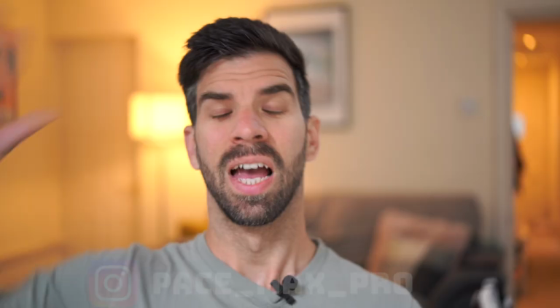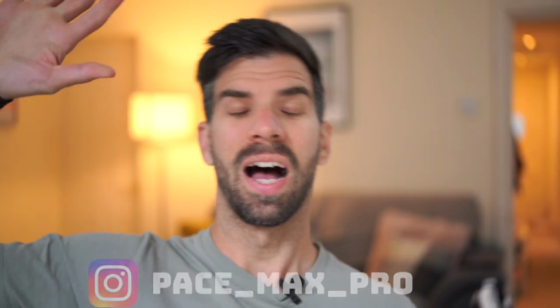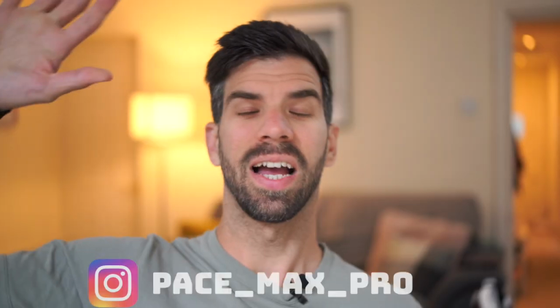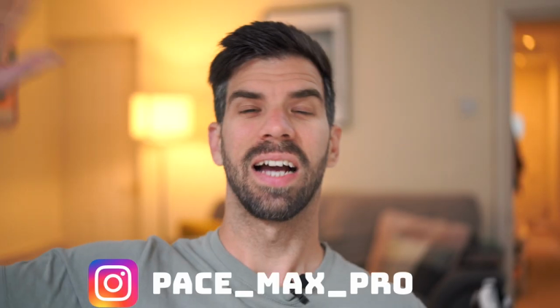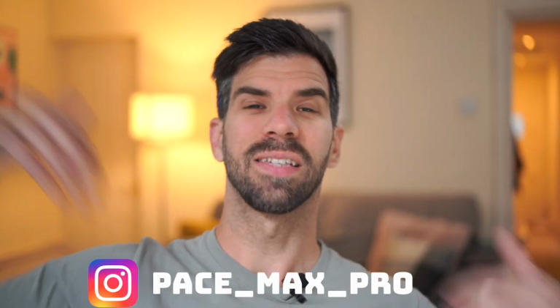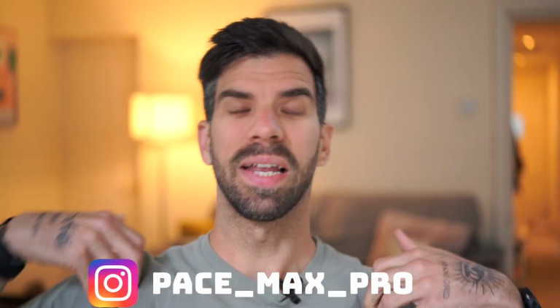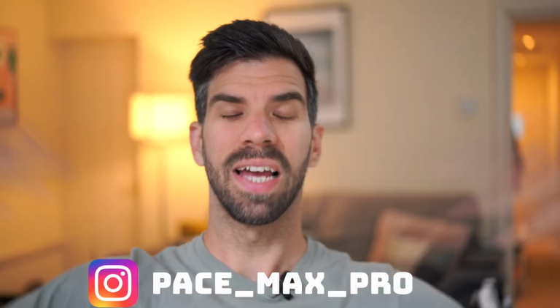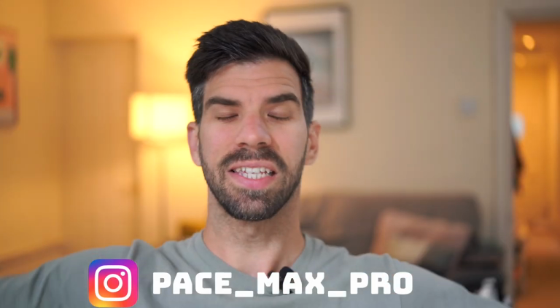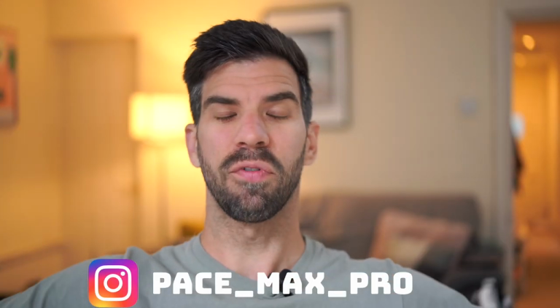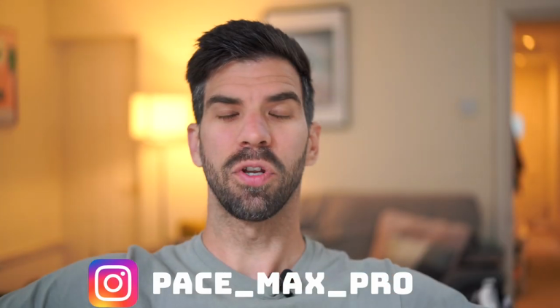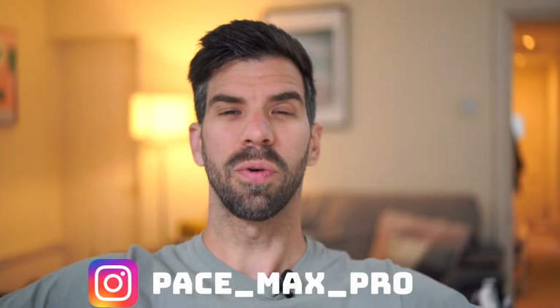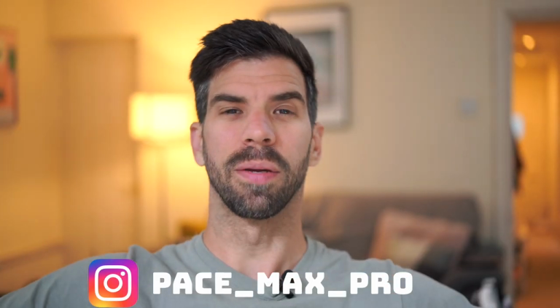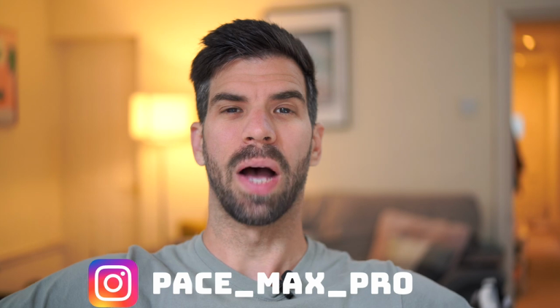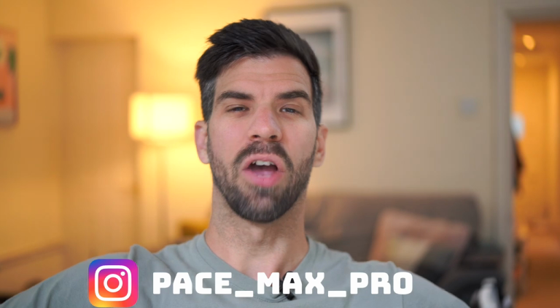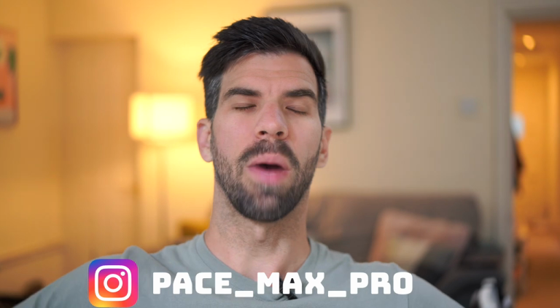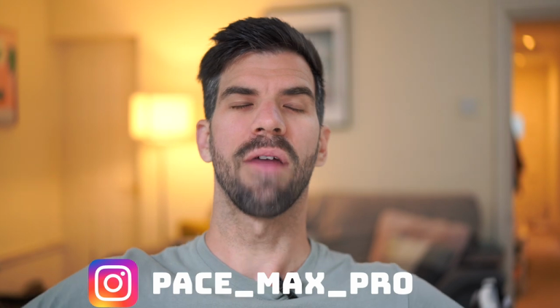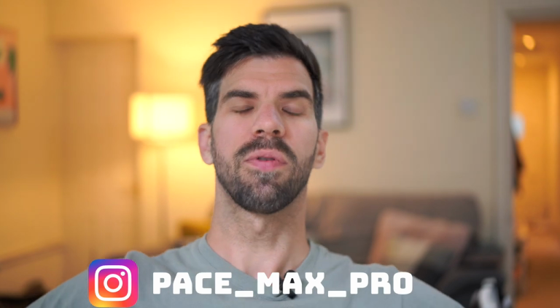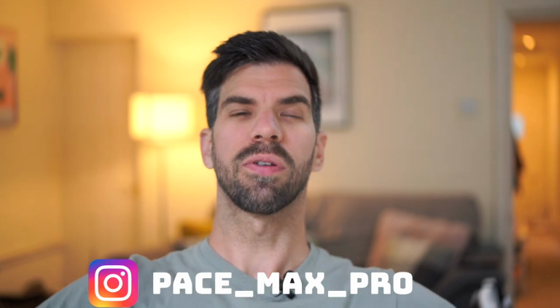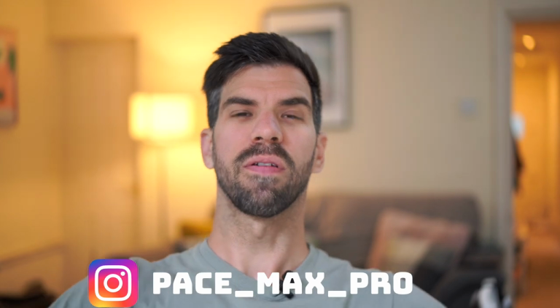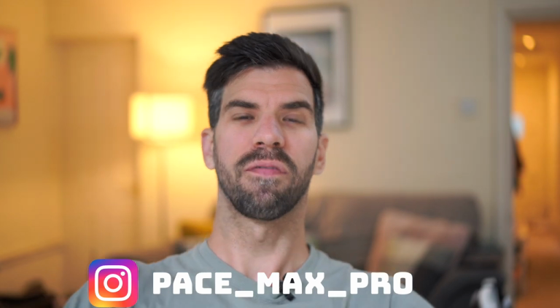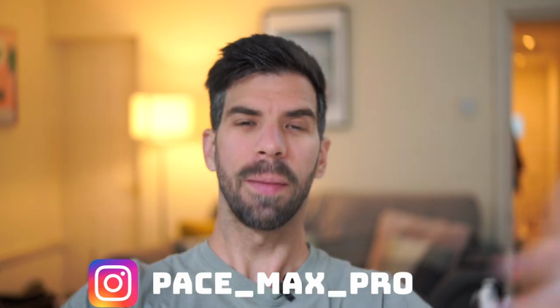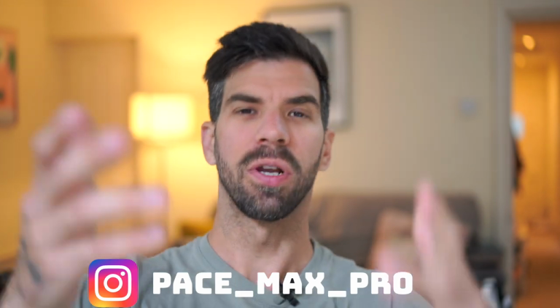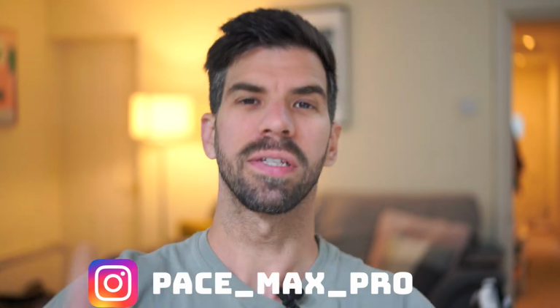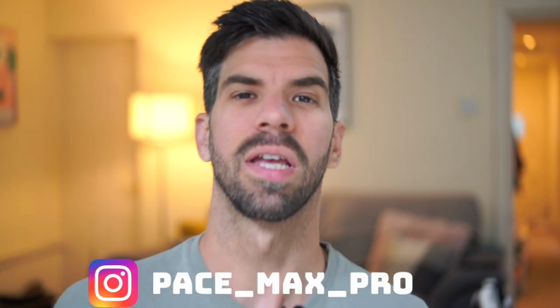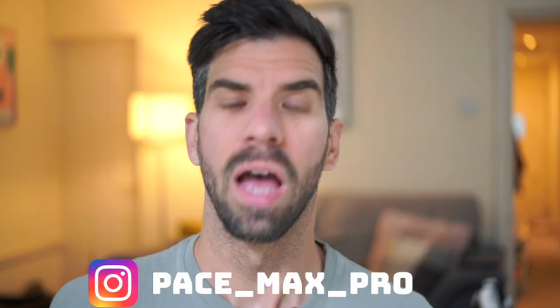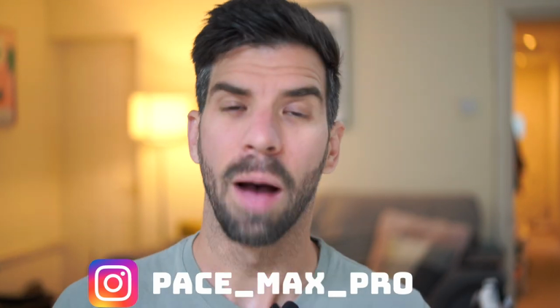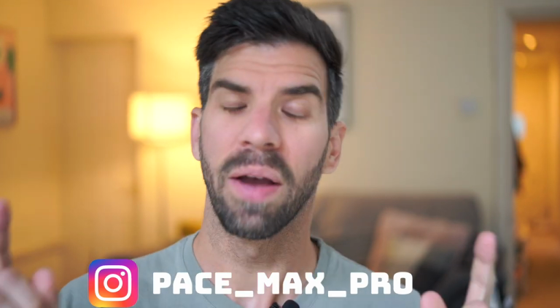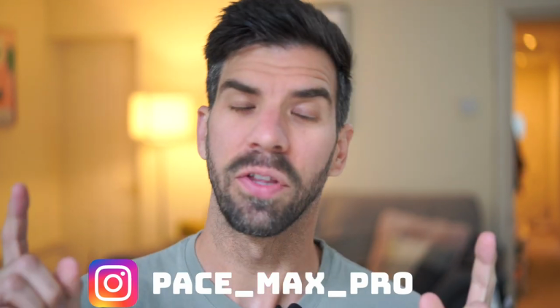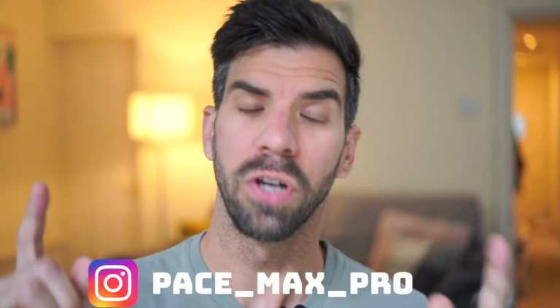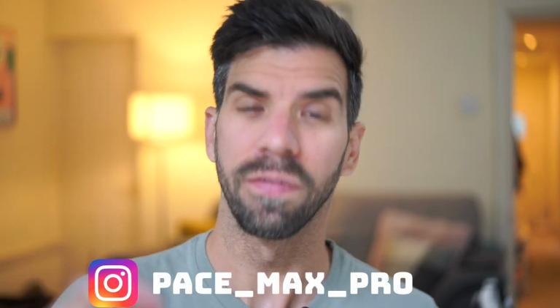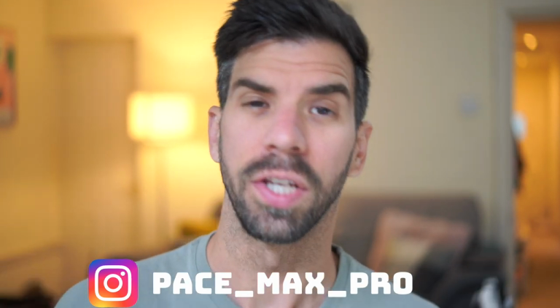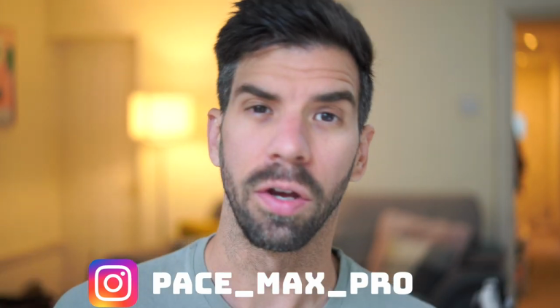Hi guys, it's Matt here. How's everyone doing? I hope everyone's doing fabulous. I'm back with another video.